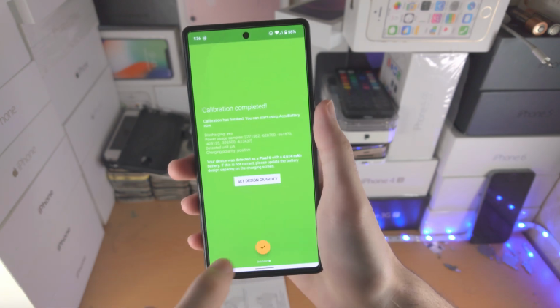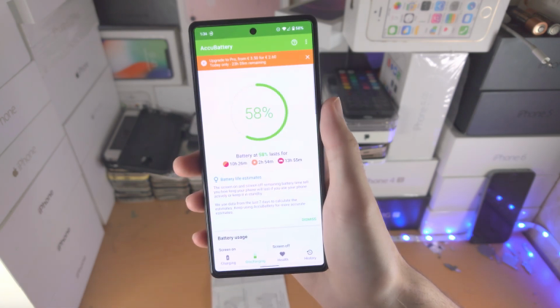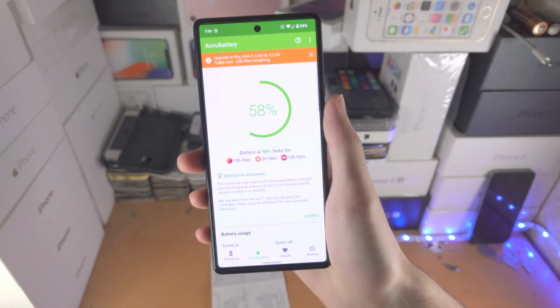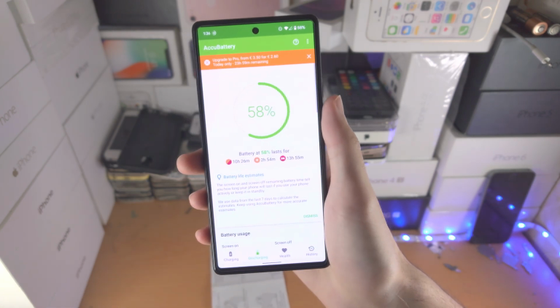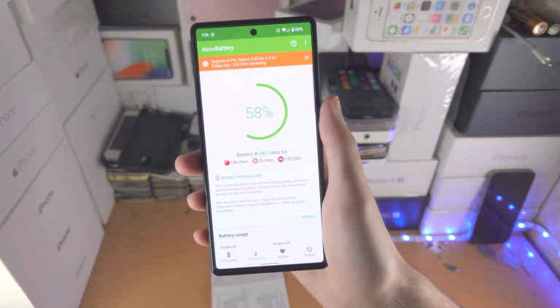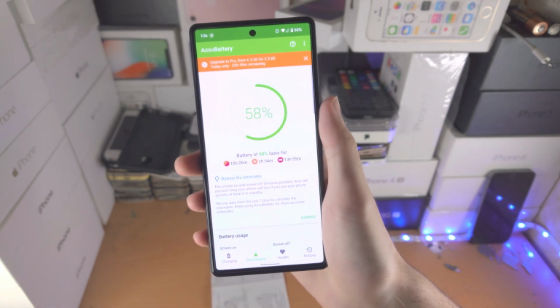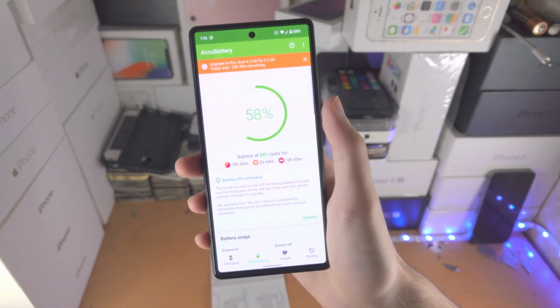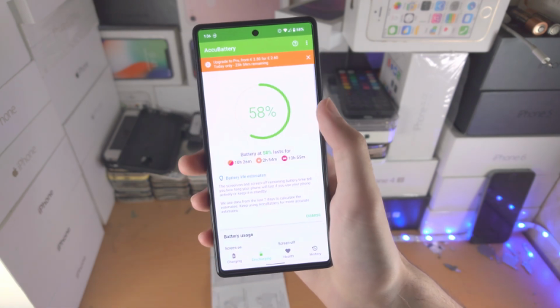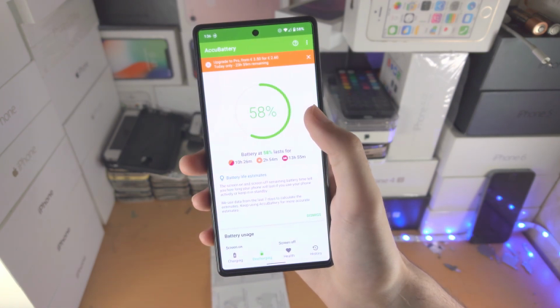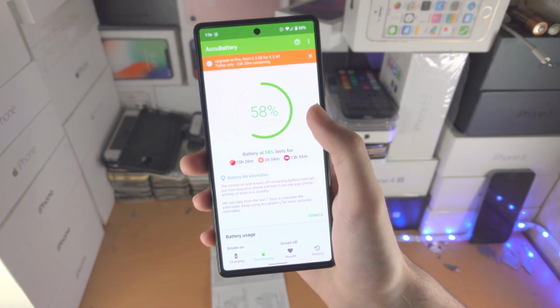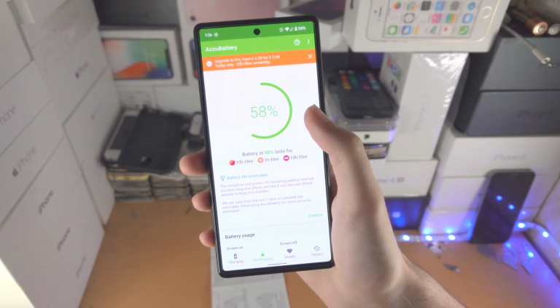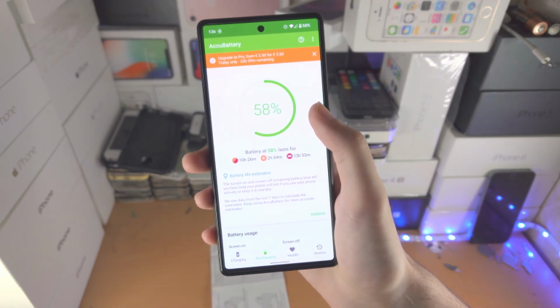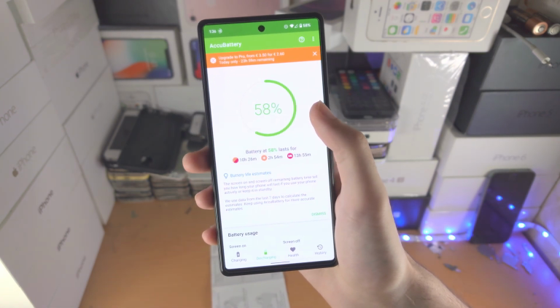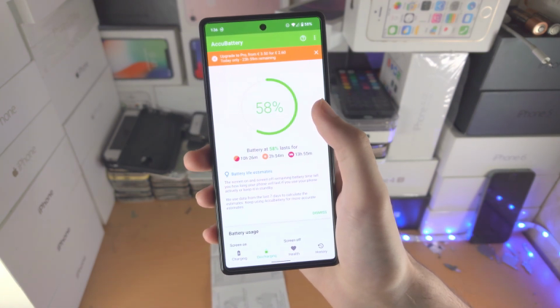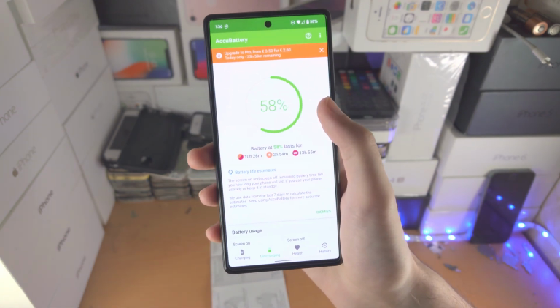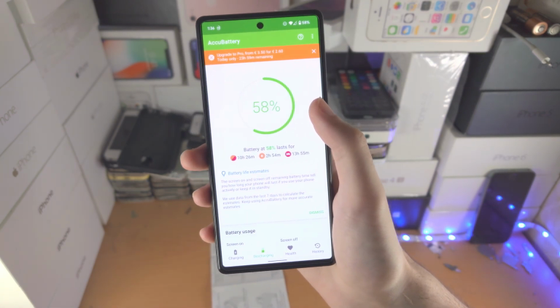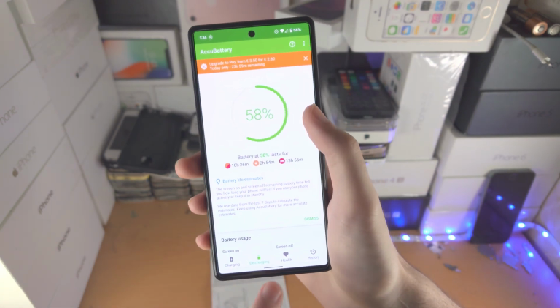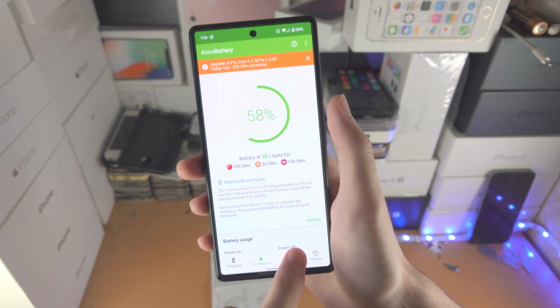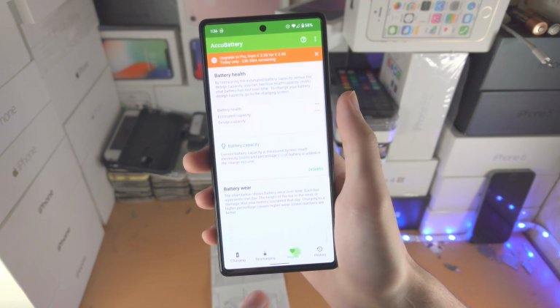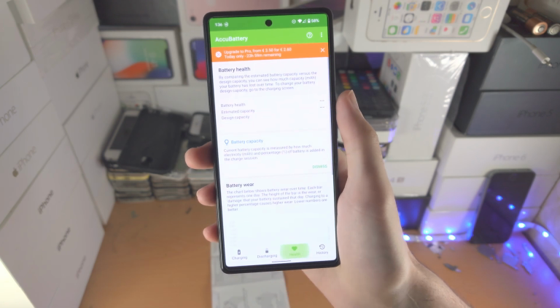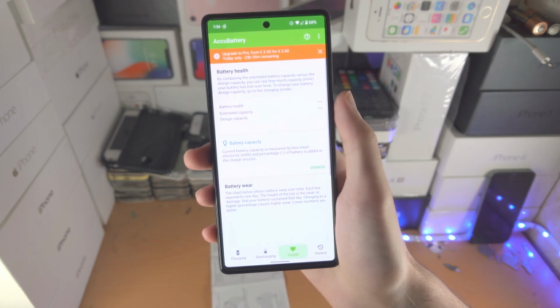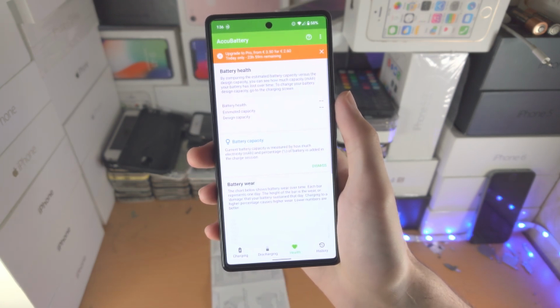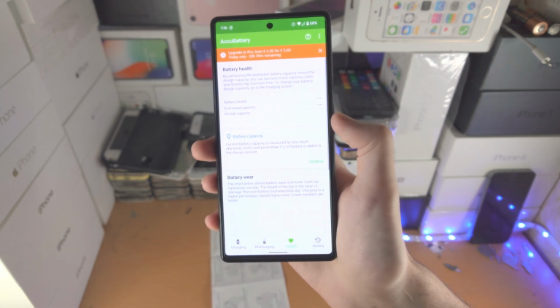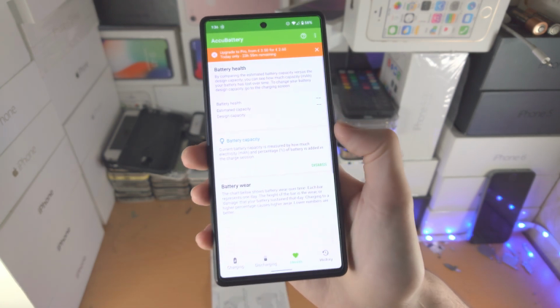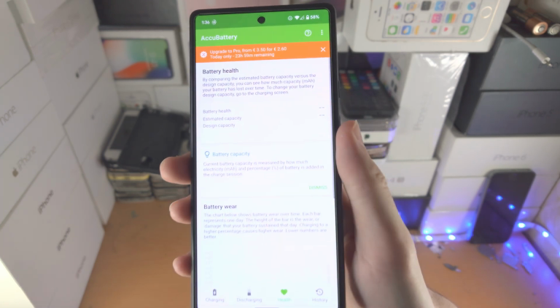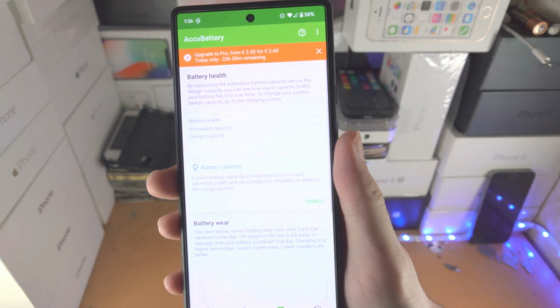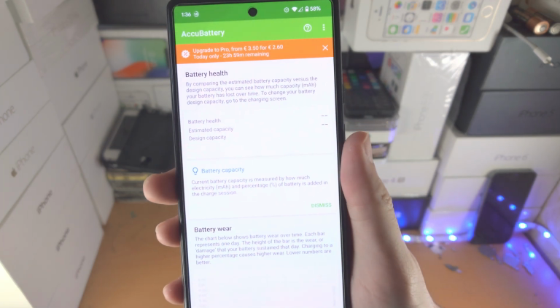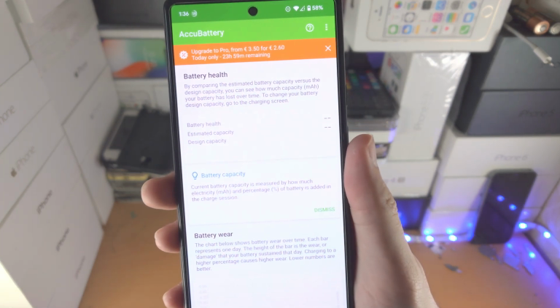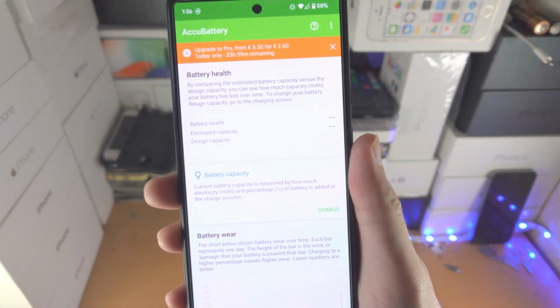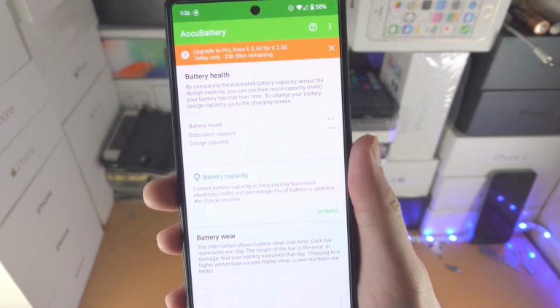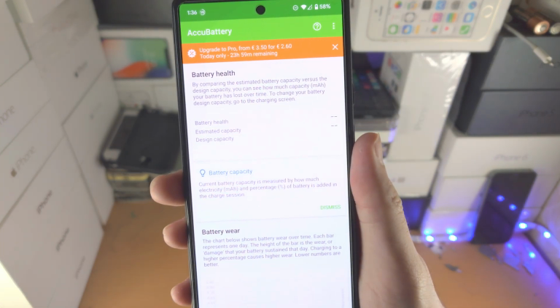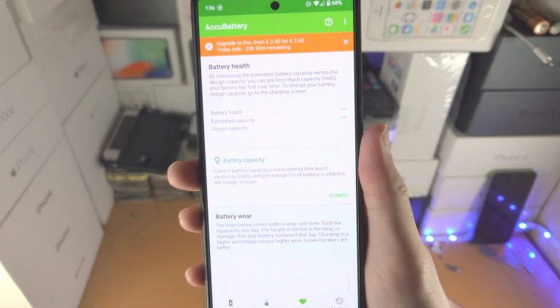We'll tap on the ticket and here's the deal — we're going to go to the Health tab, and you'll notice we have no health data yet.